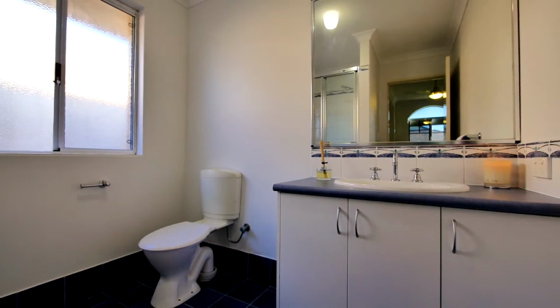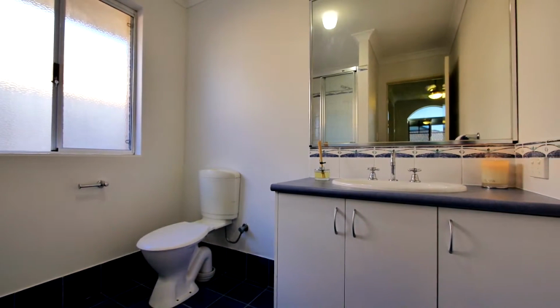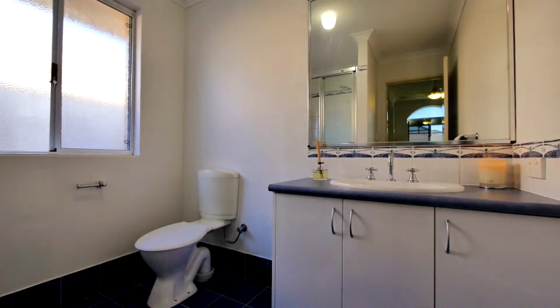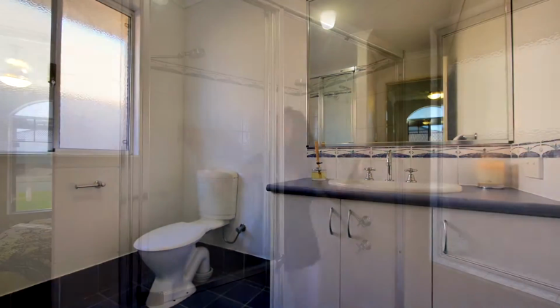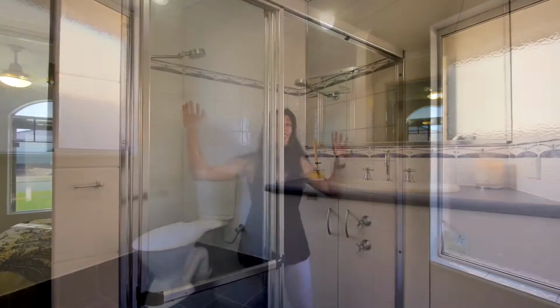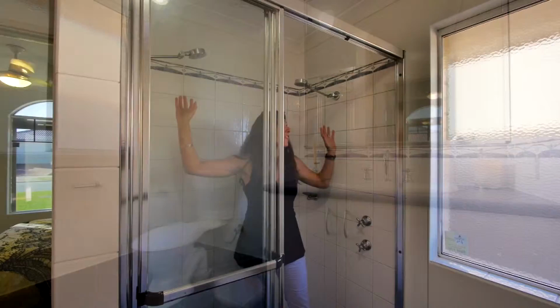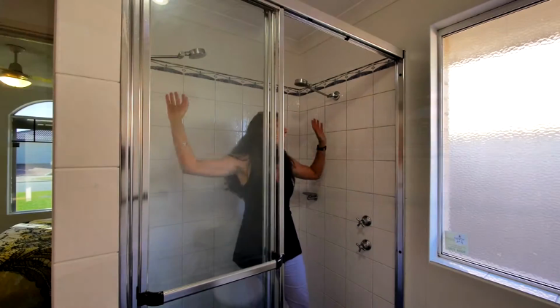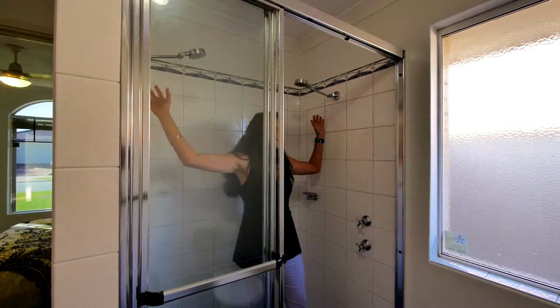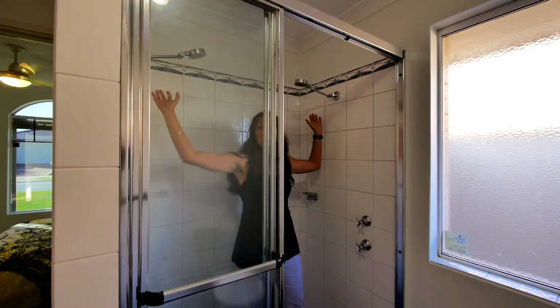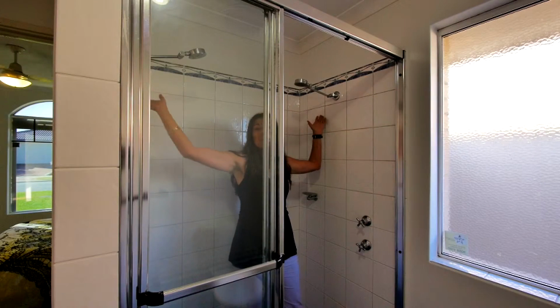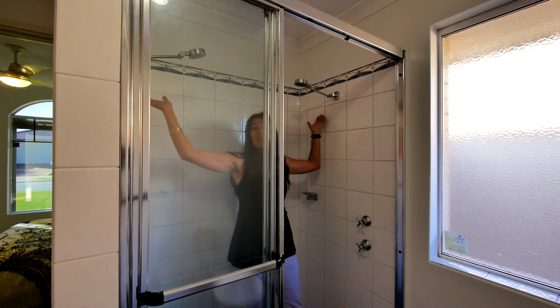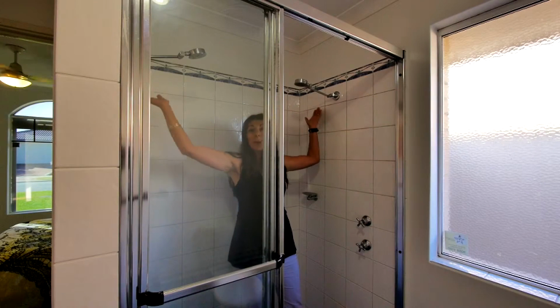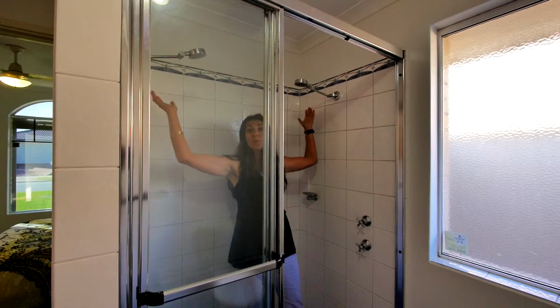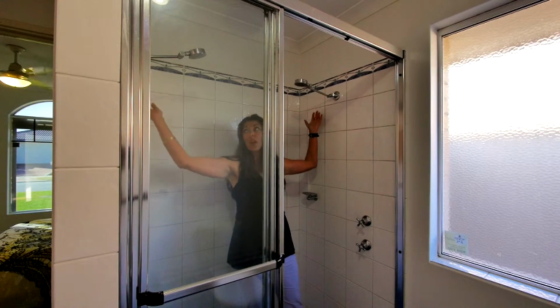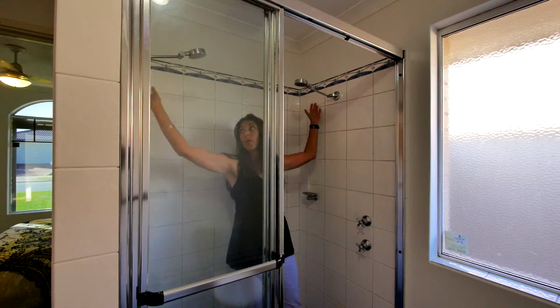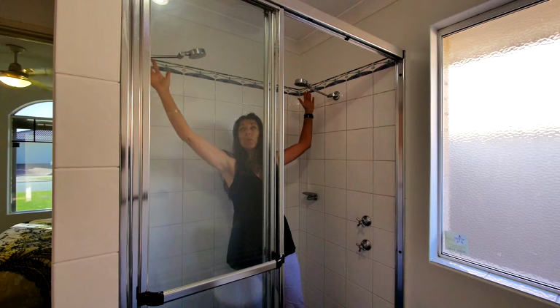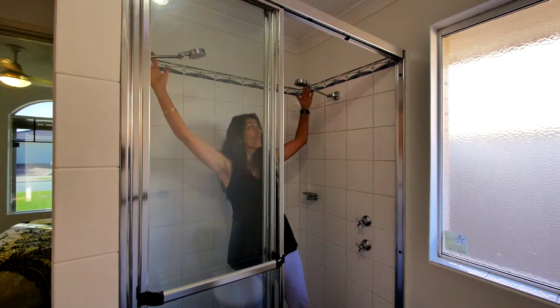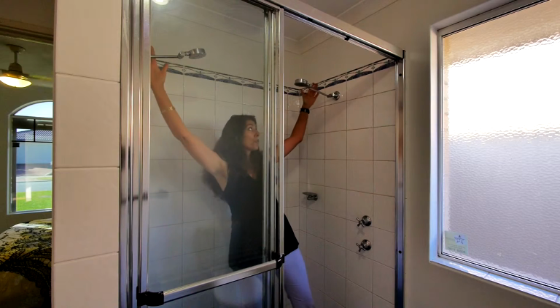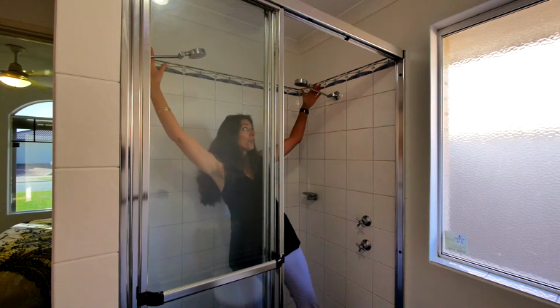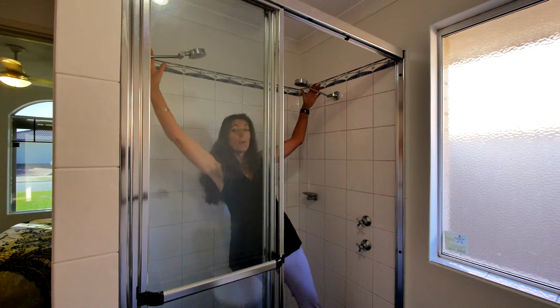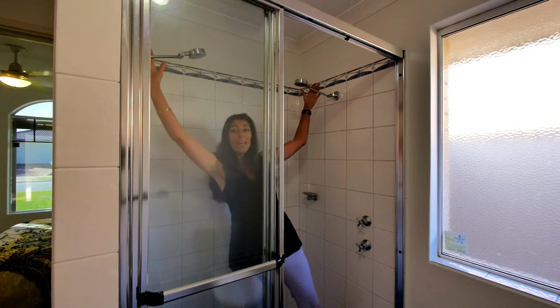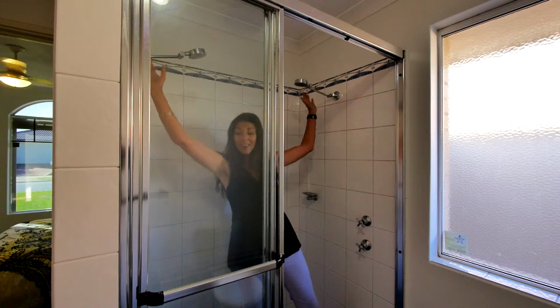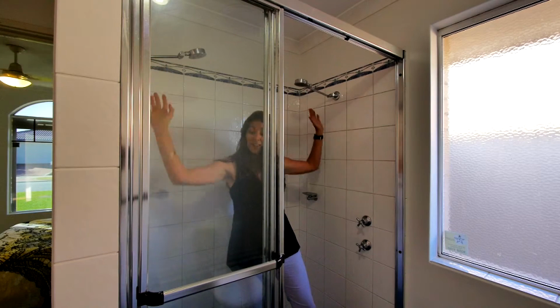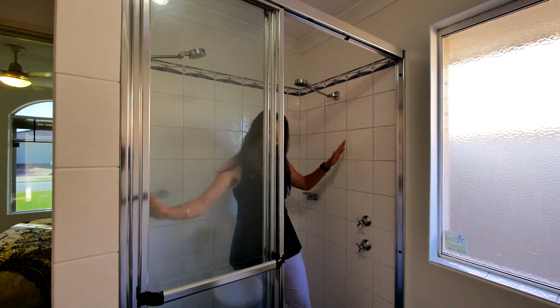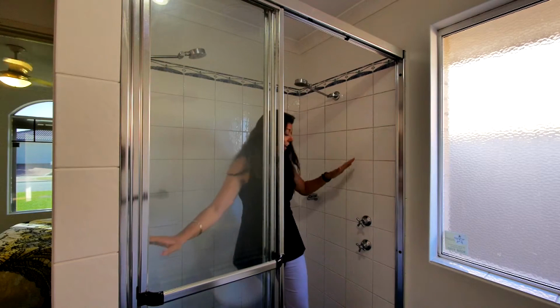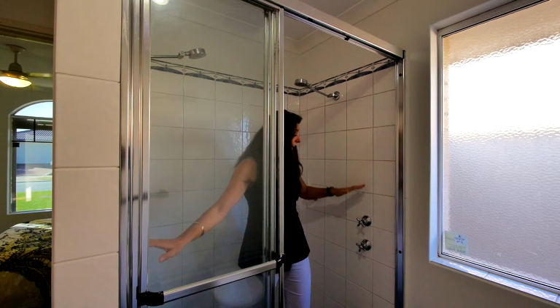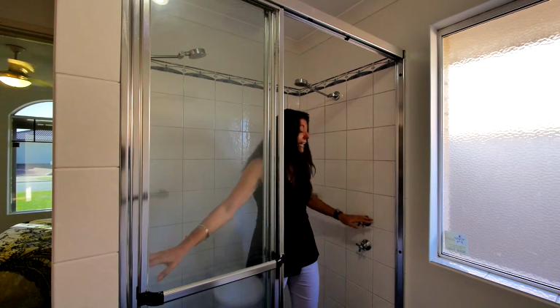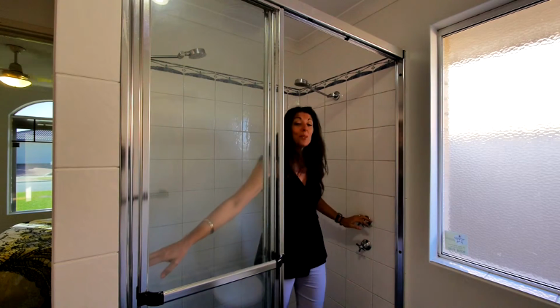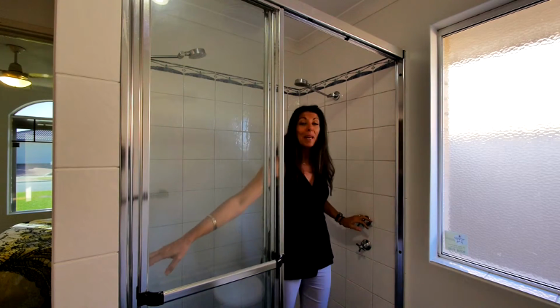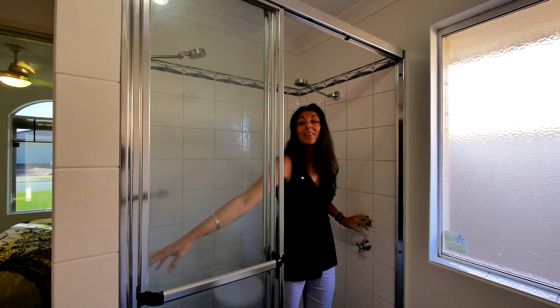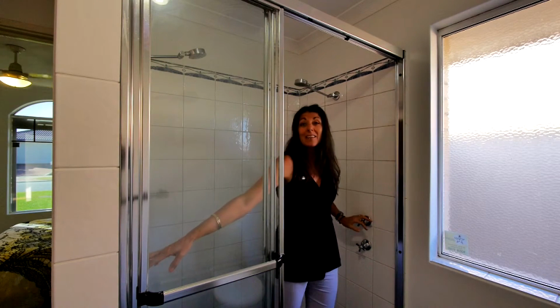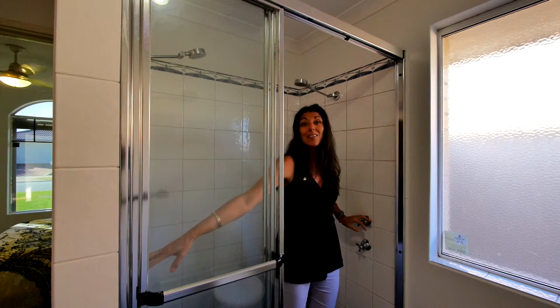We have a fantastic big double shower with dual shower heads that are independently controlled.